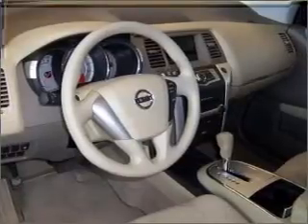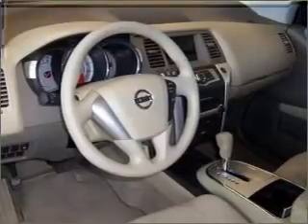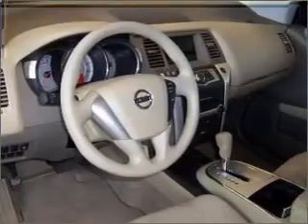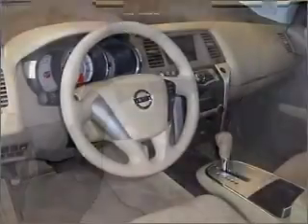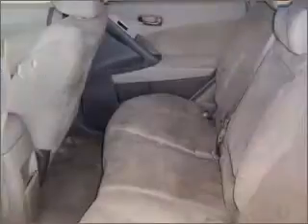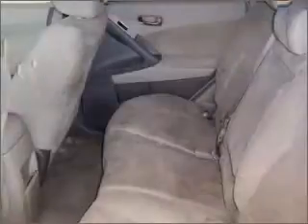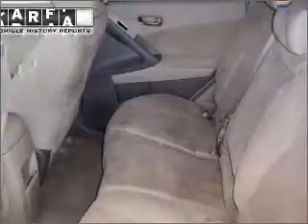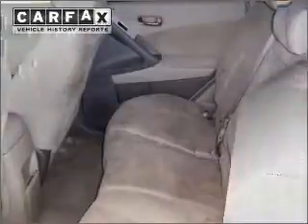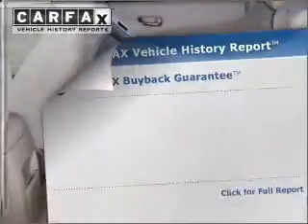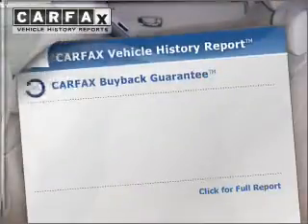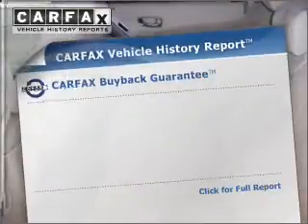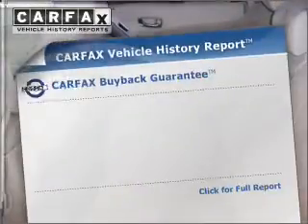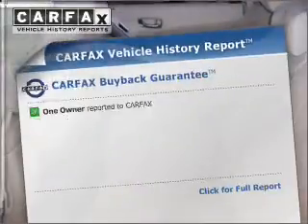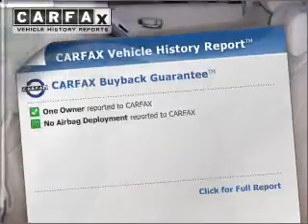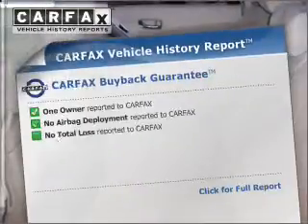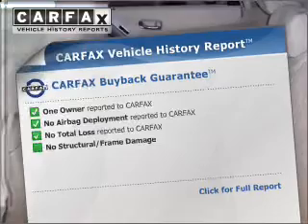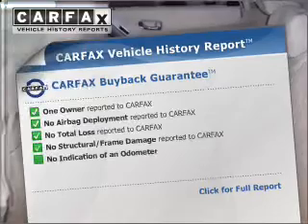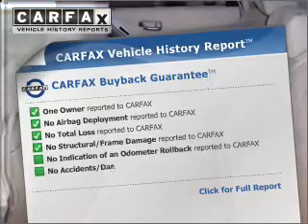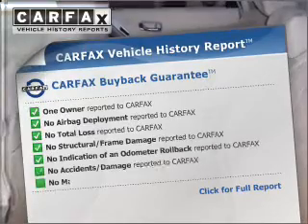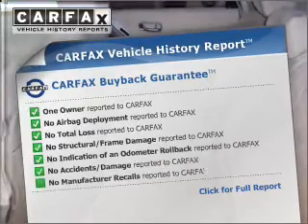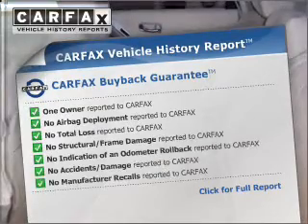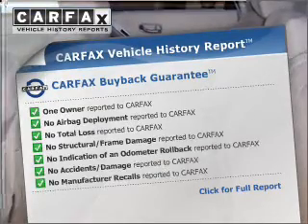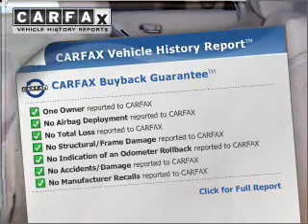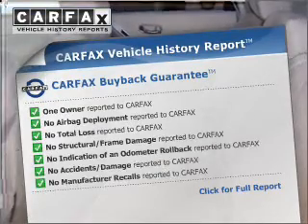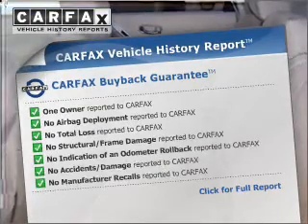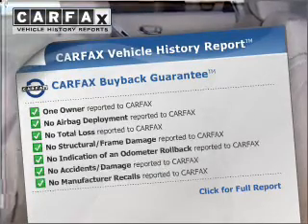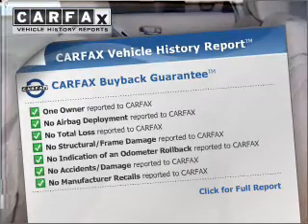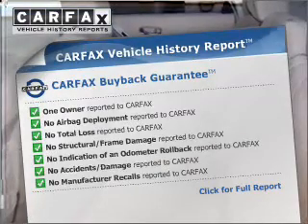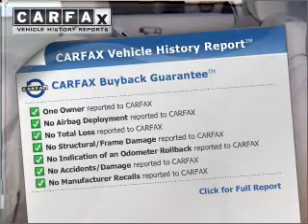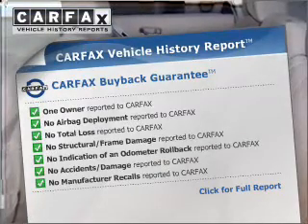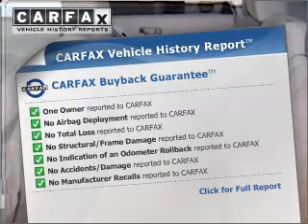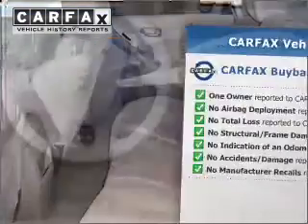Dear passengers, know the history on this ride and greatly reduce your buying risk with the included Carfax Vehicle History Report.